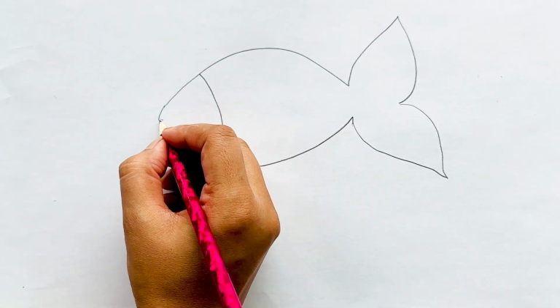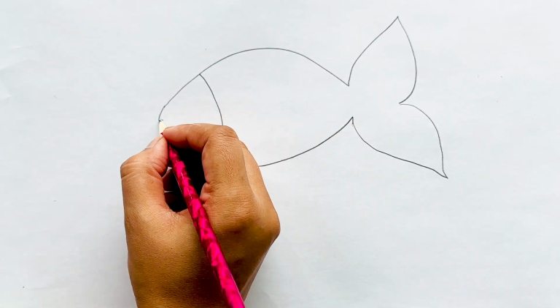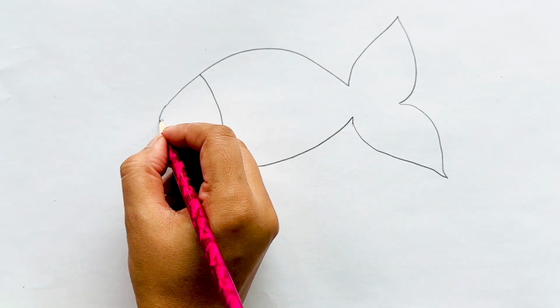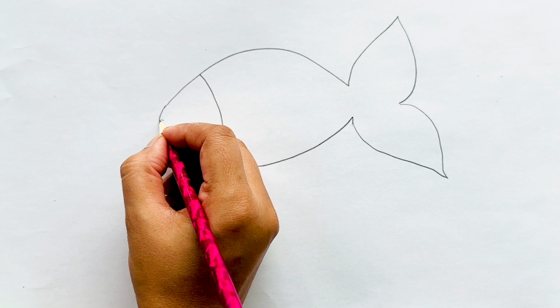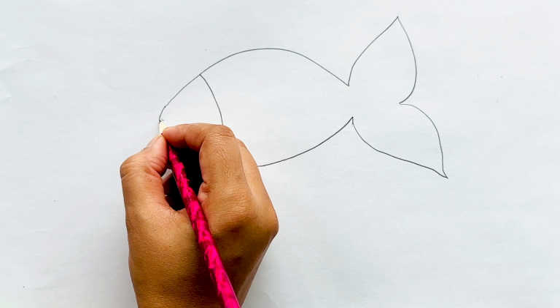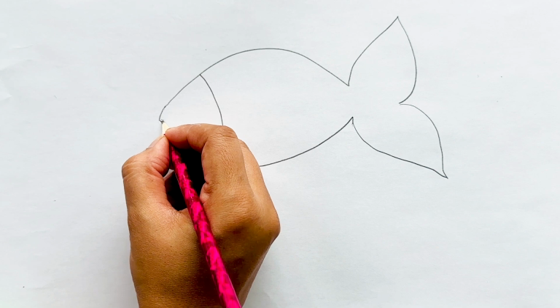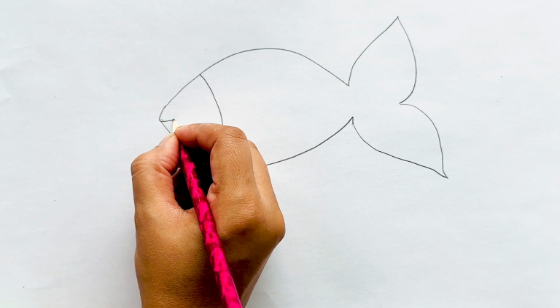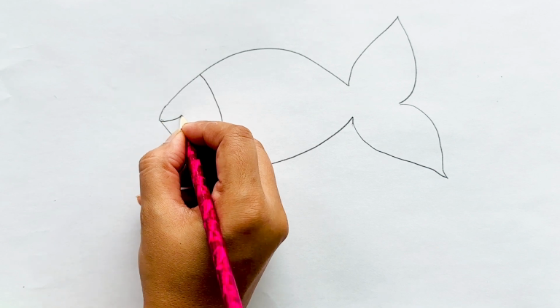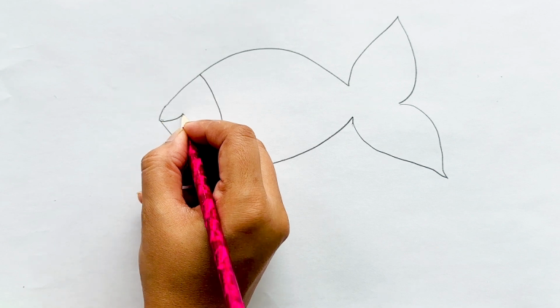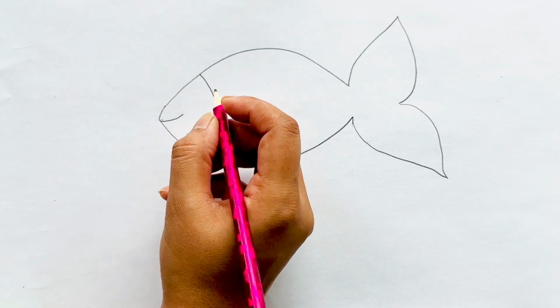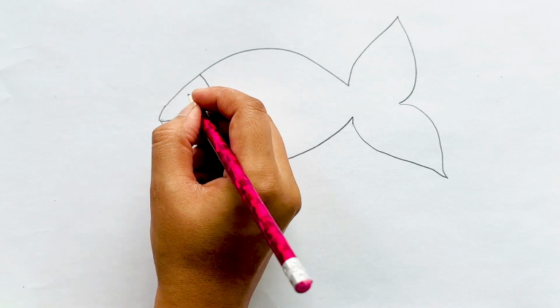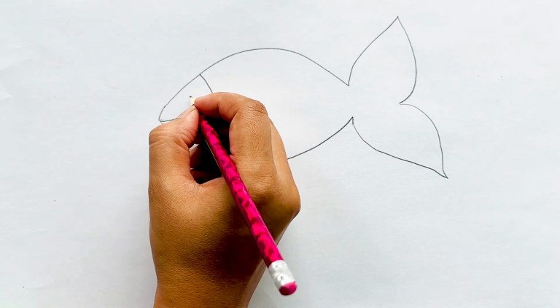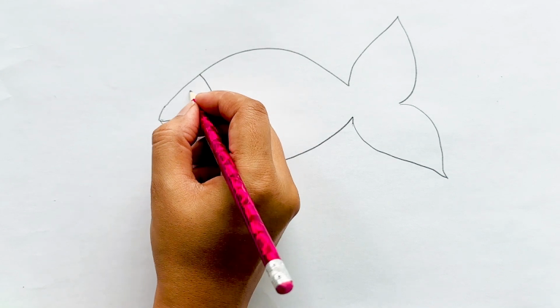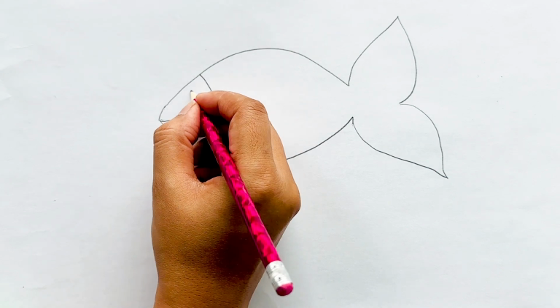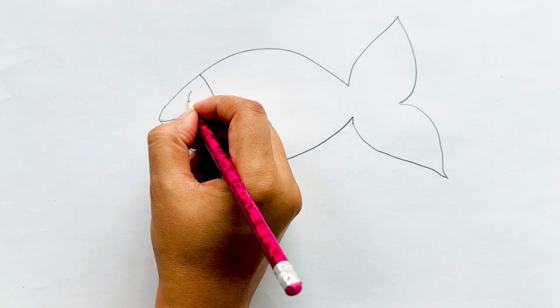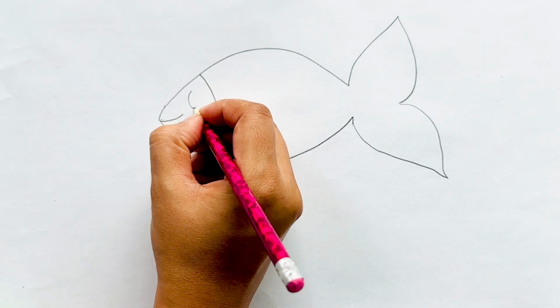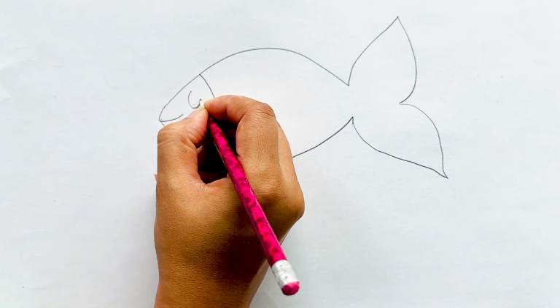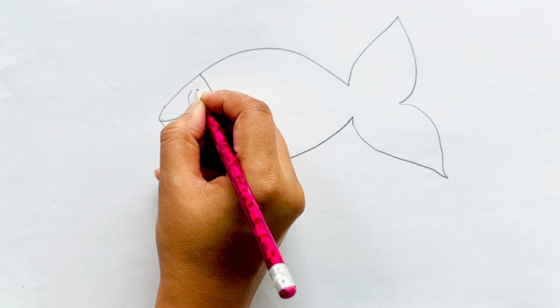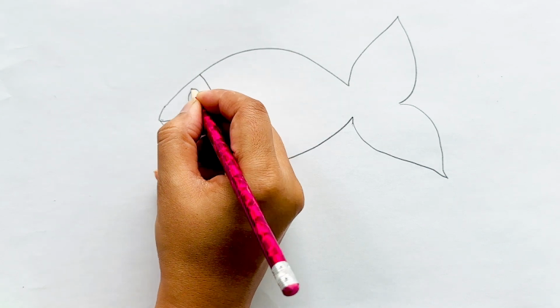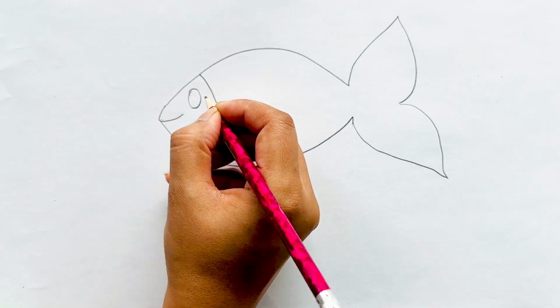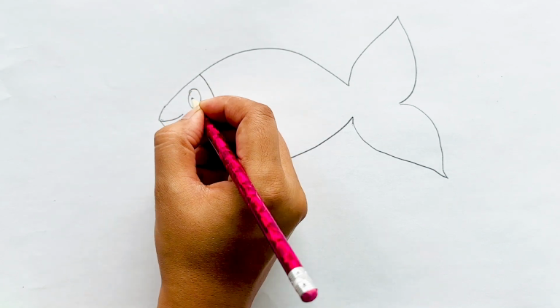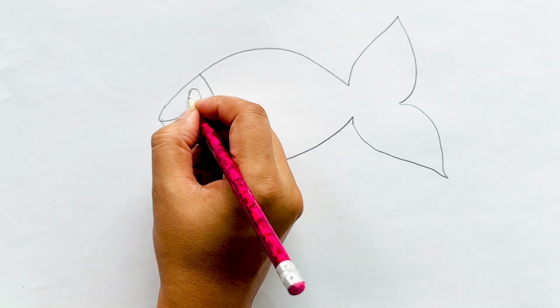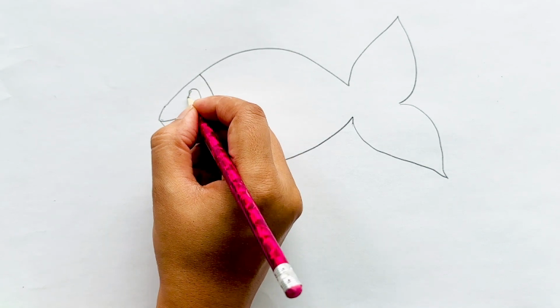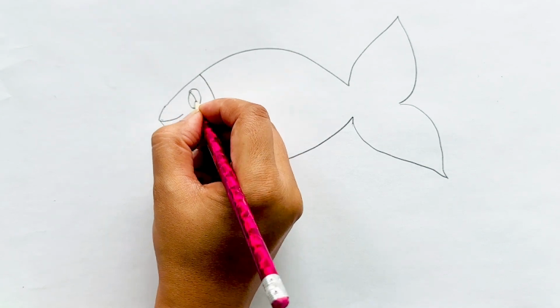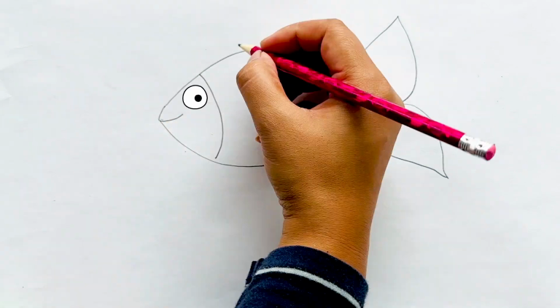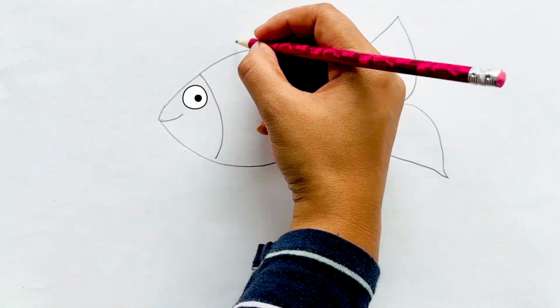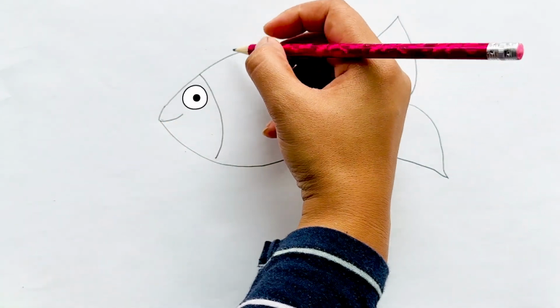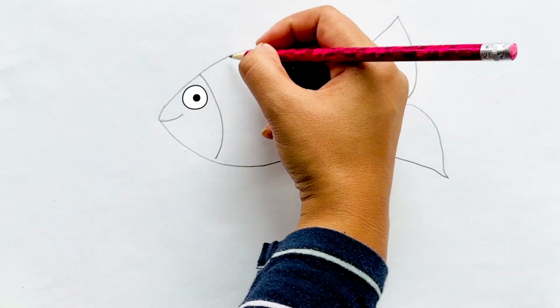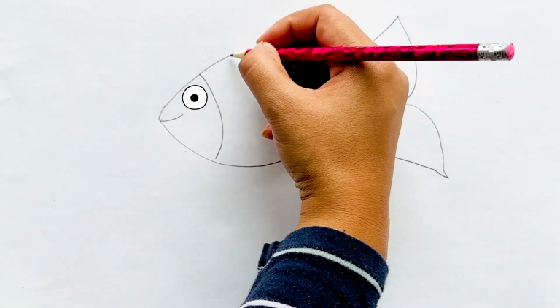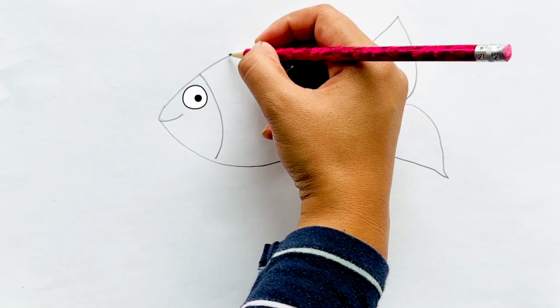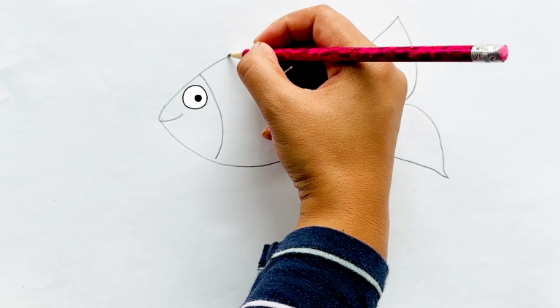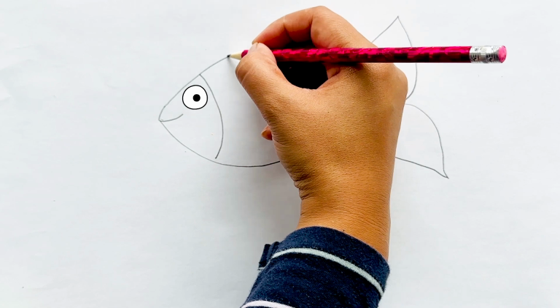Now let's make her face and her eyes. Now we make her fins.